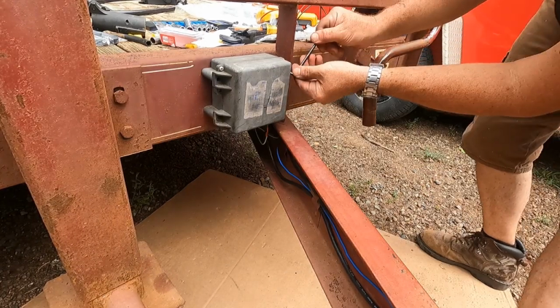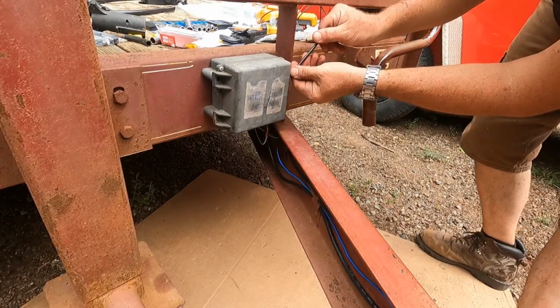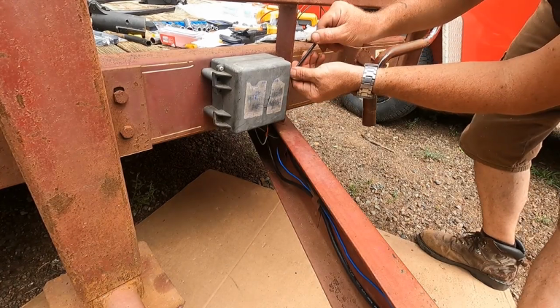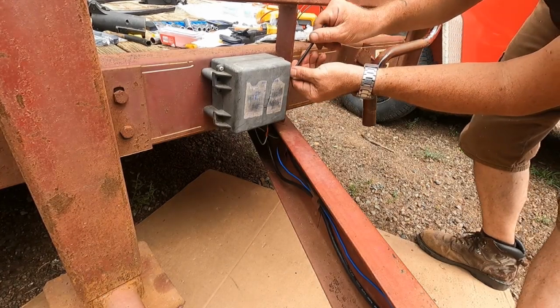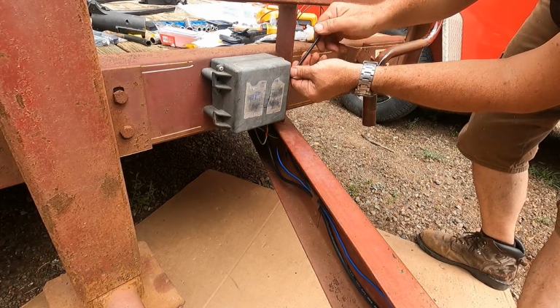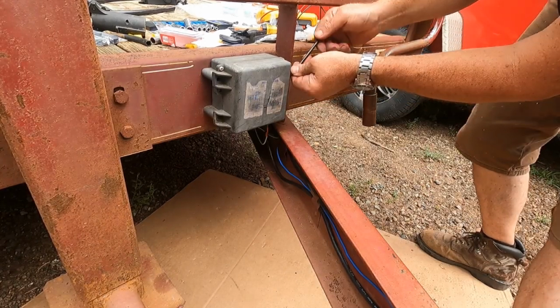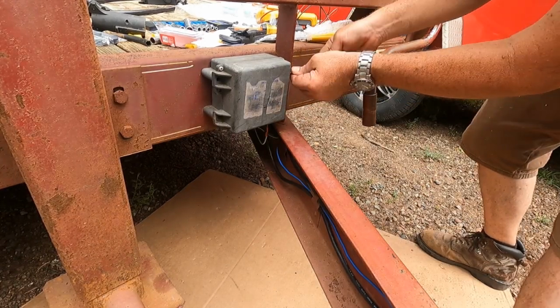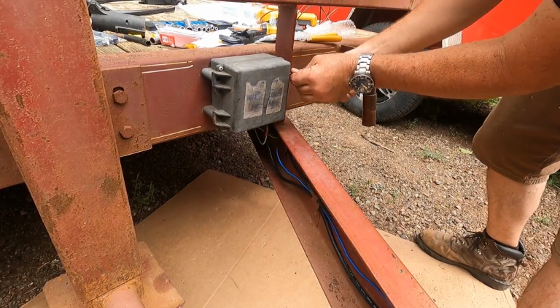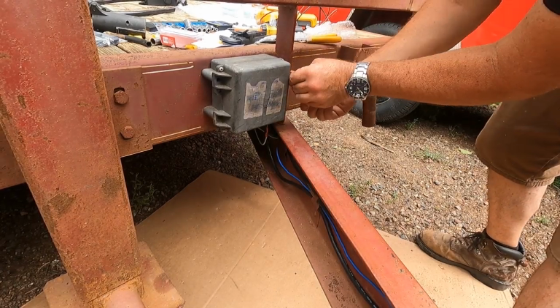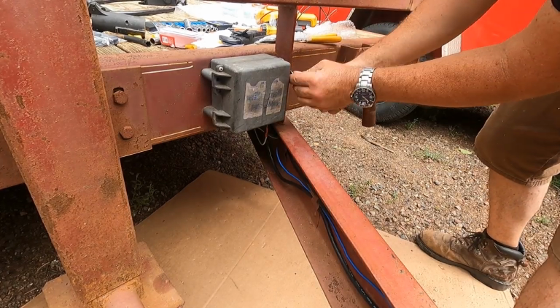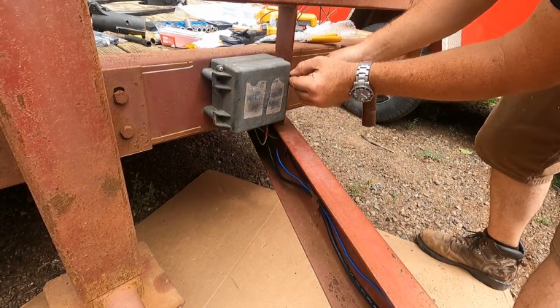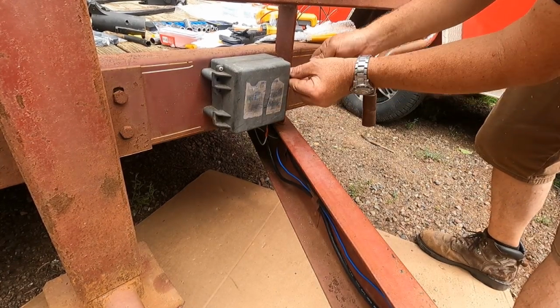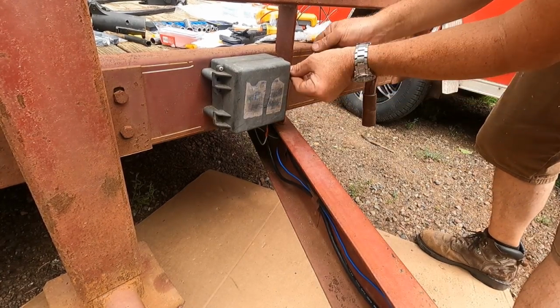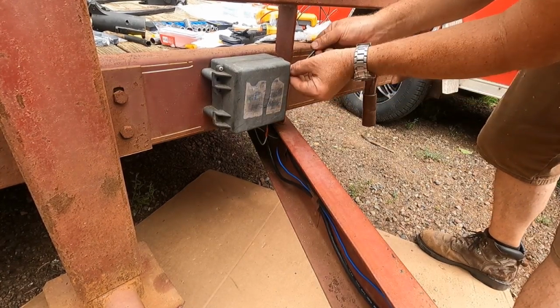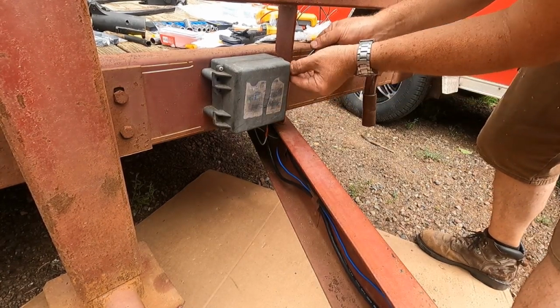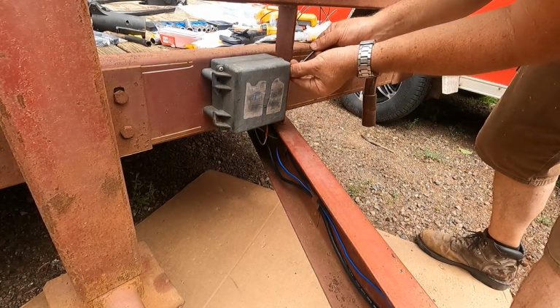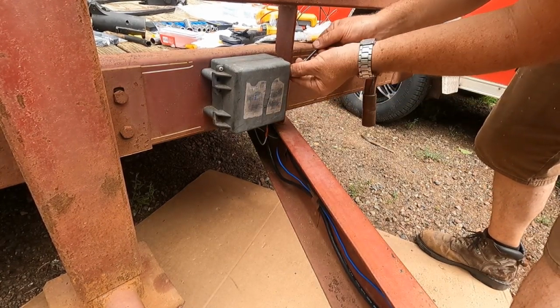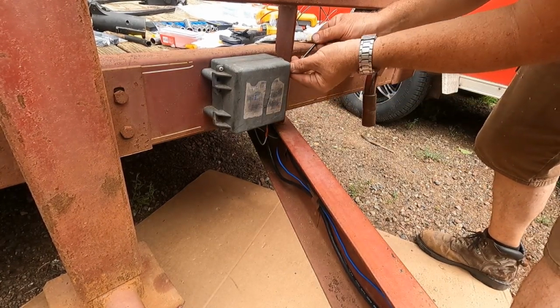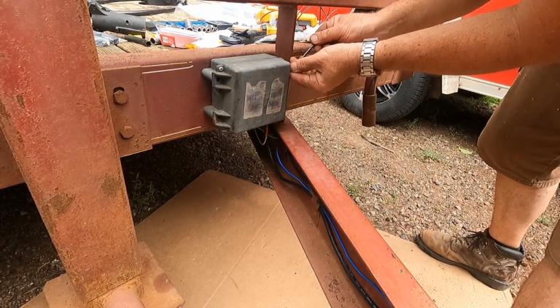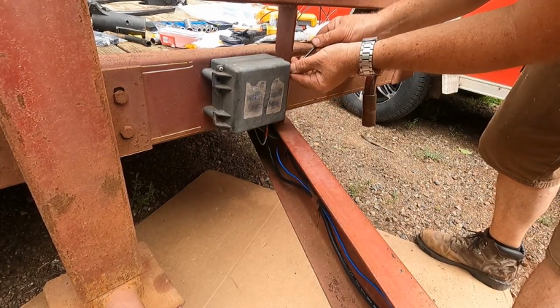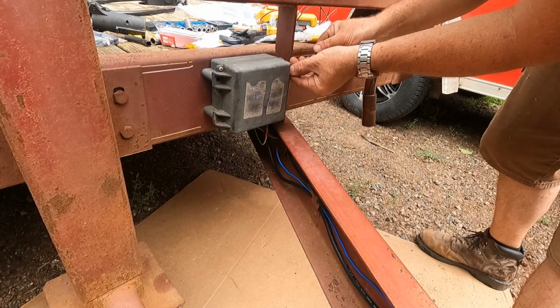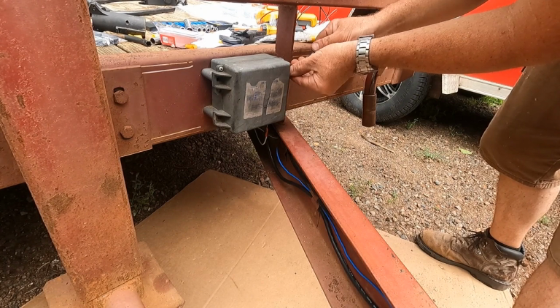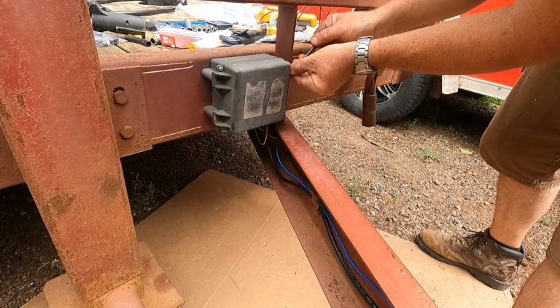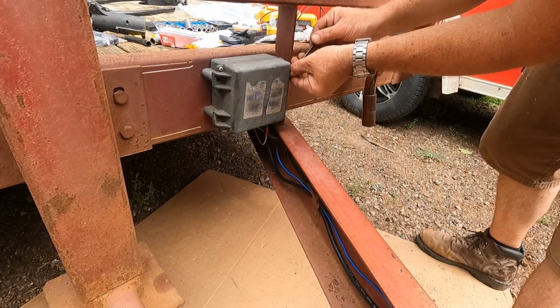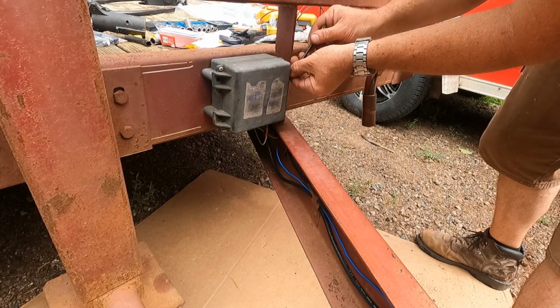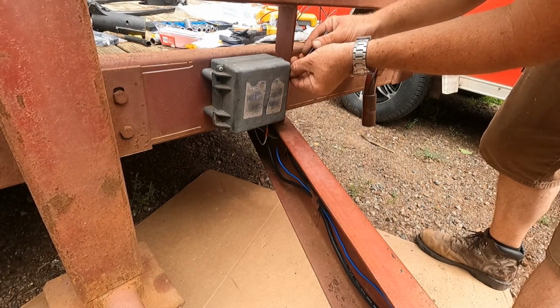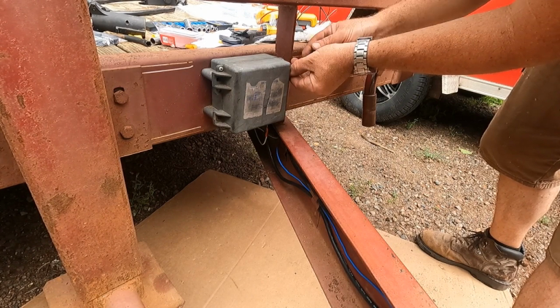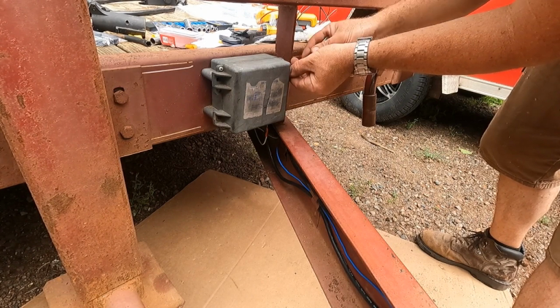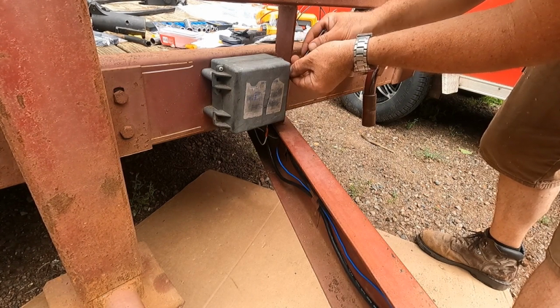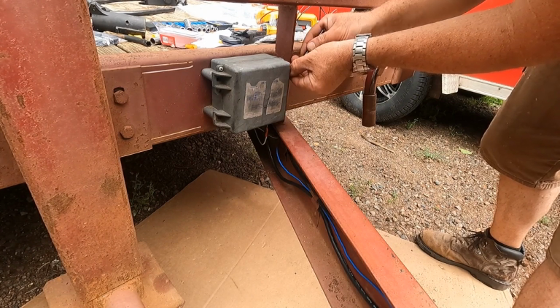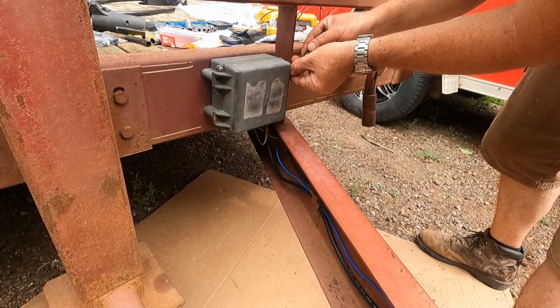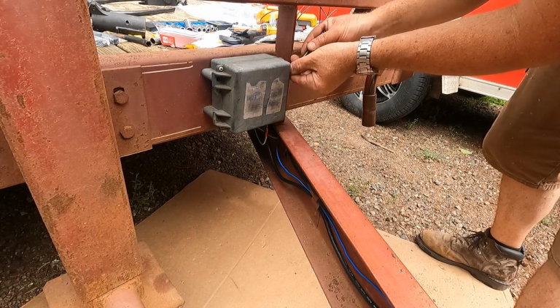The biggest trick of all this is to make sure, if you wire this up, you don't wire the brakes incorrectly.